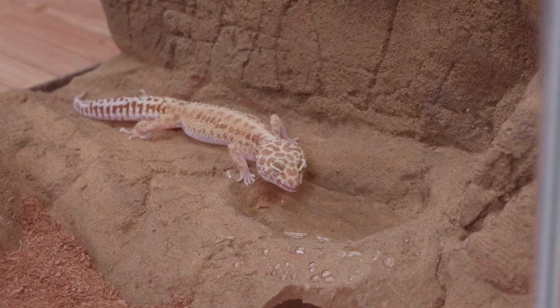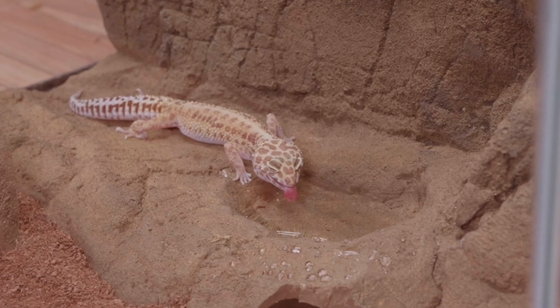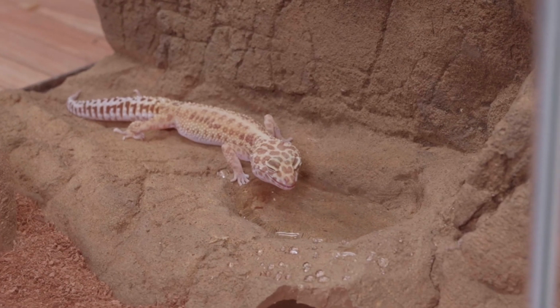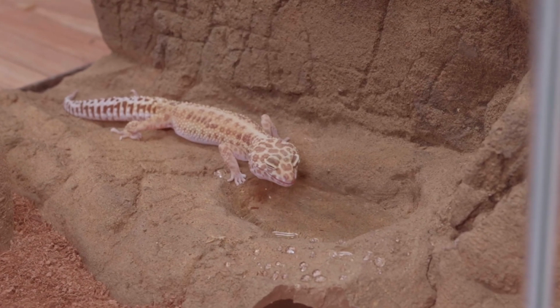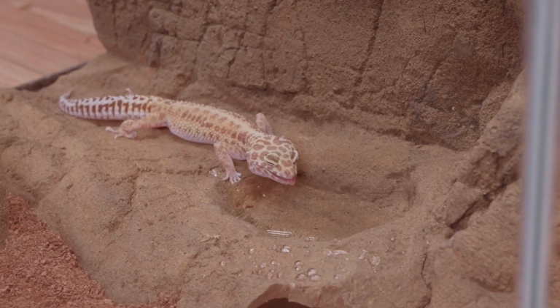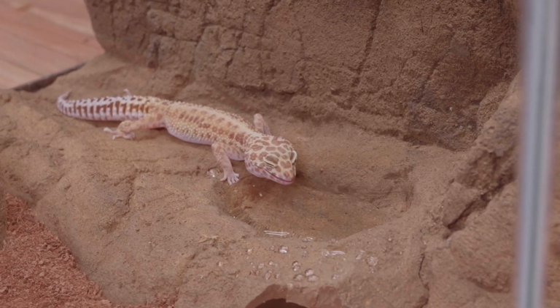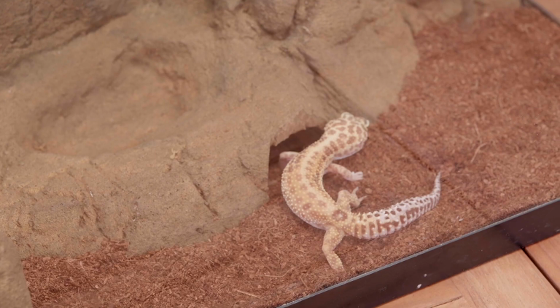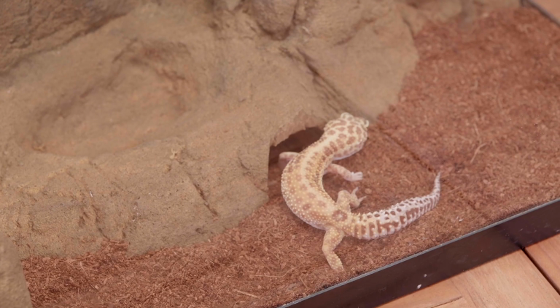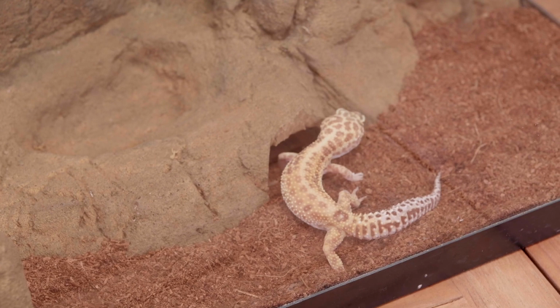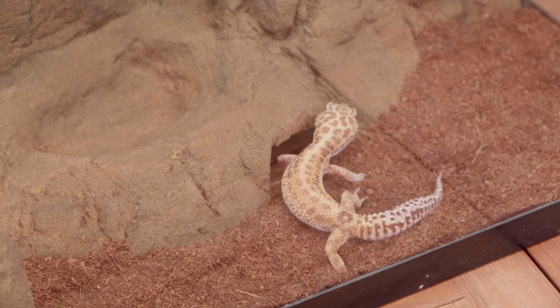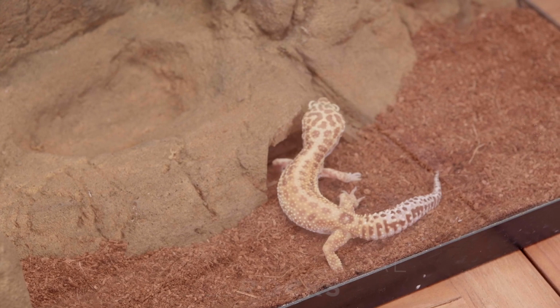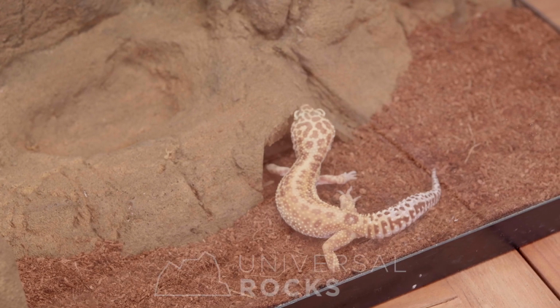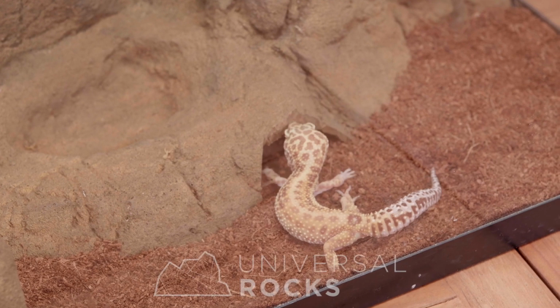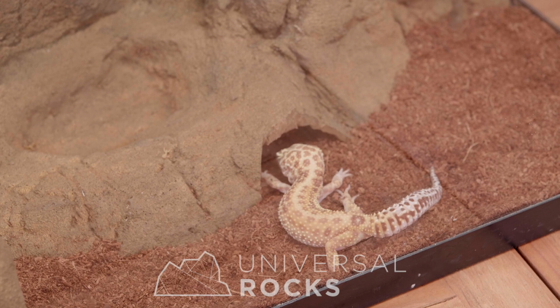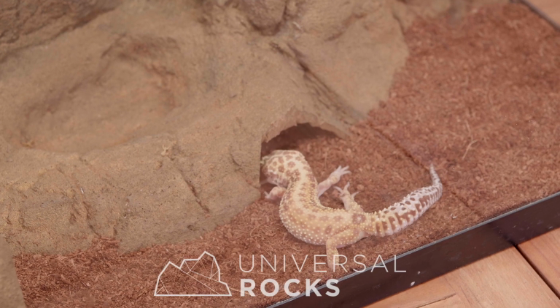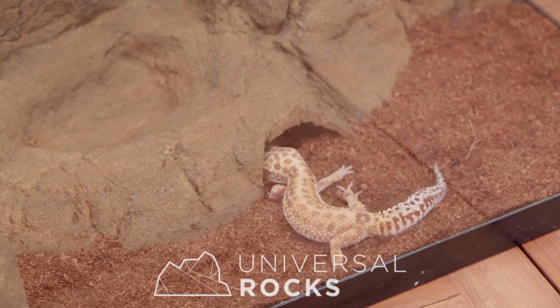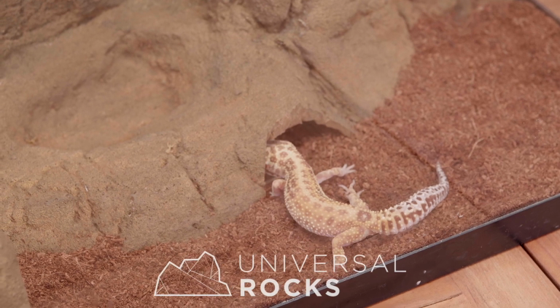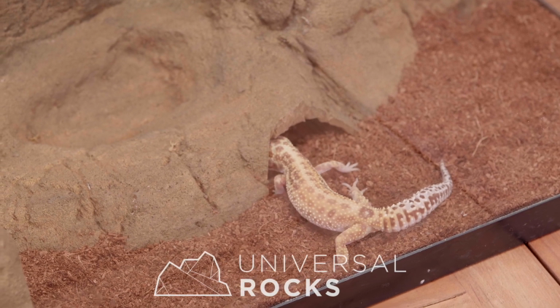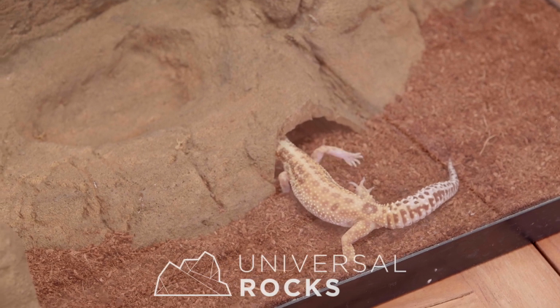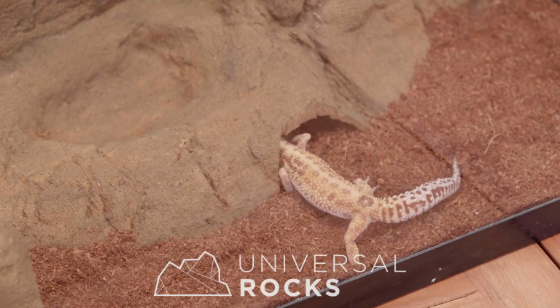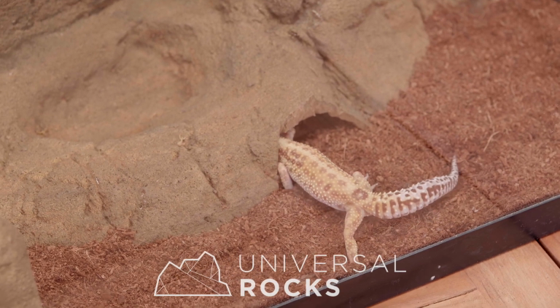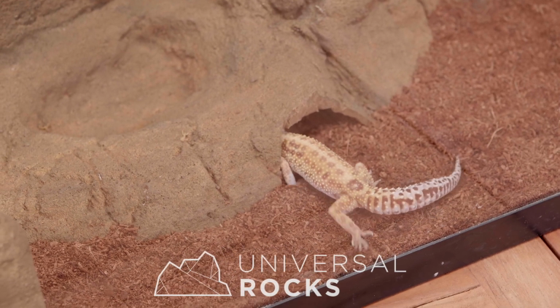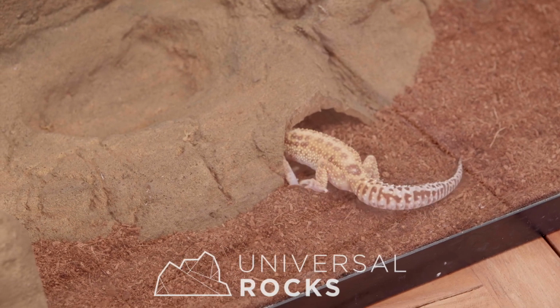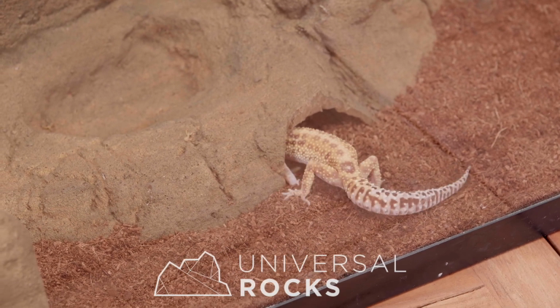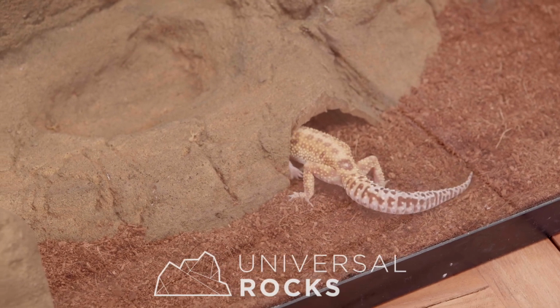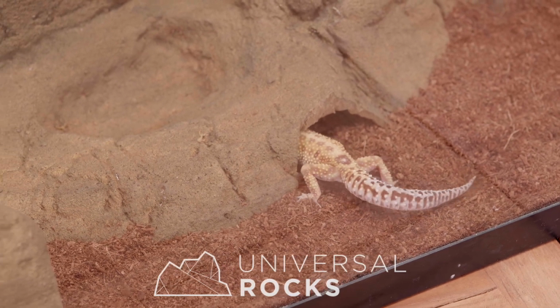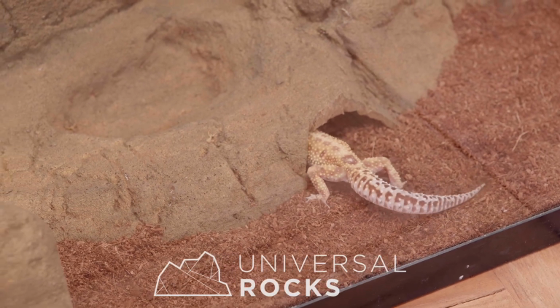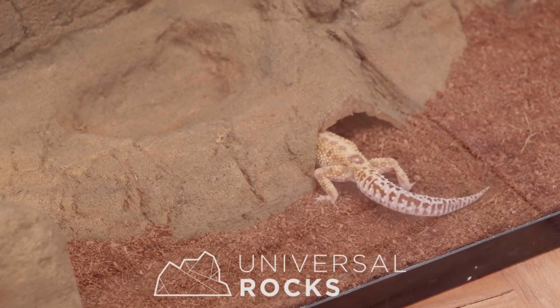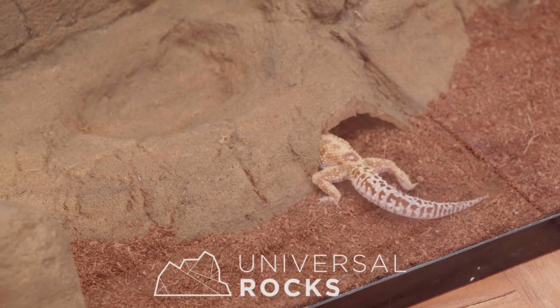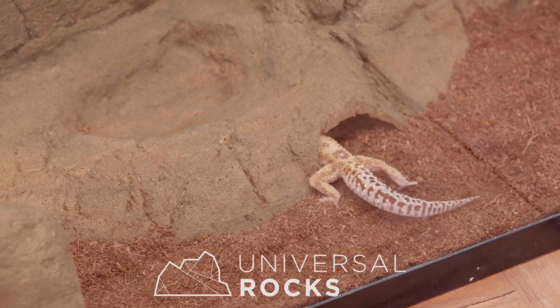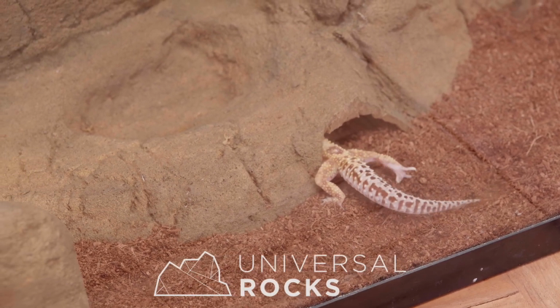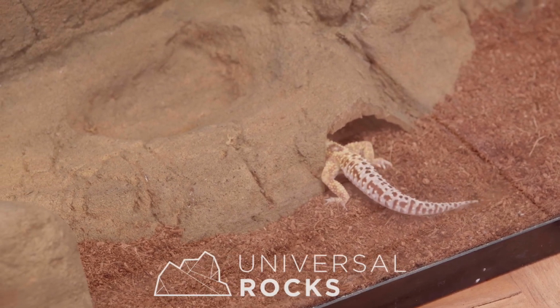Keep it going. We'll be back. I'll see you next time.